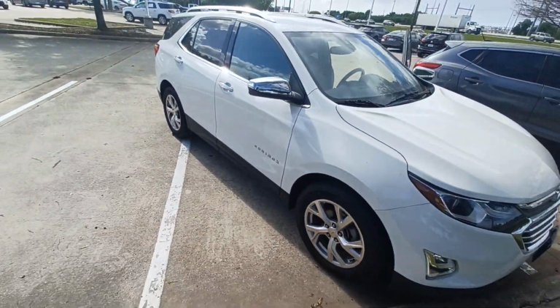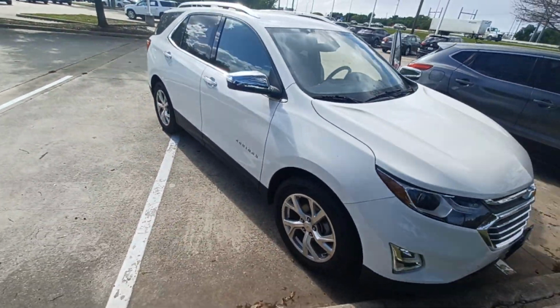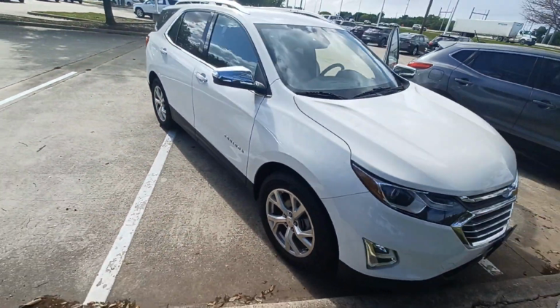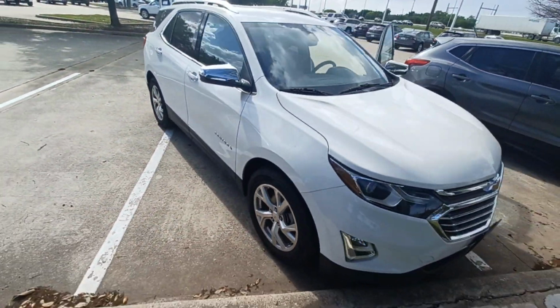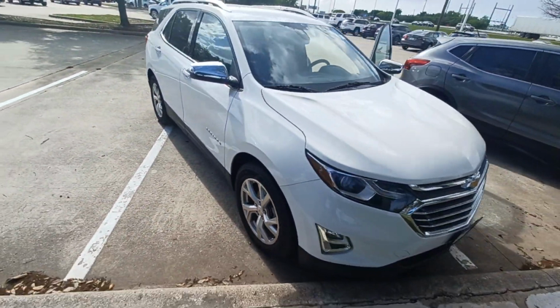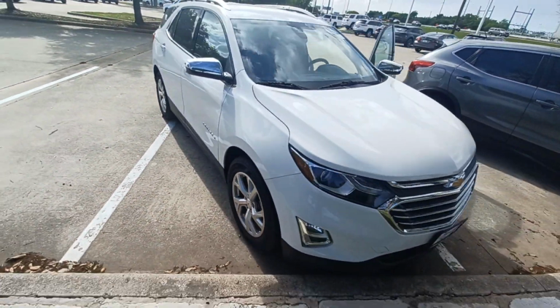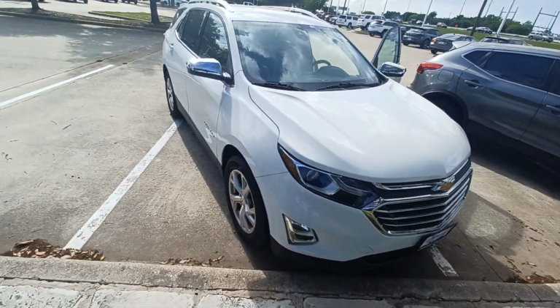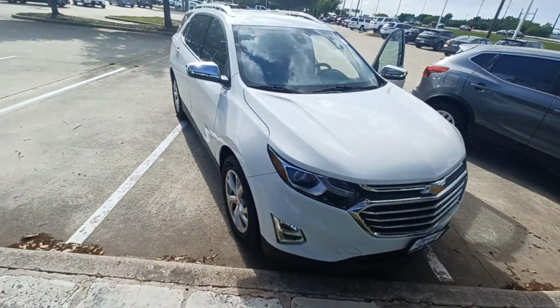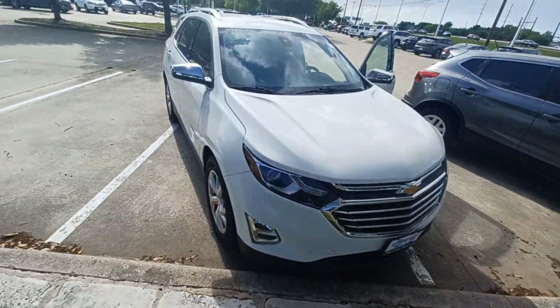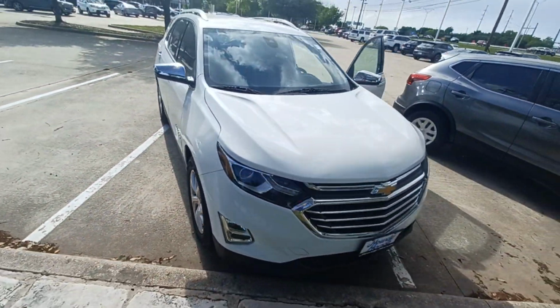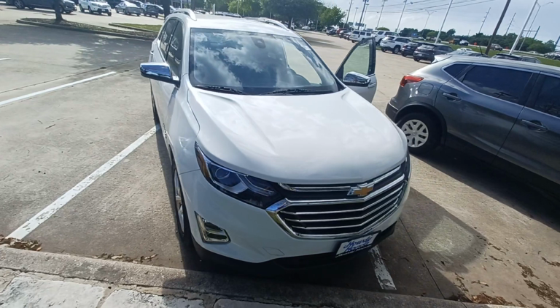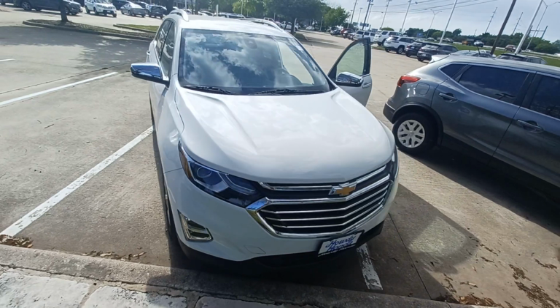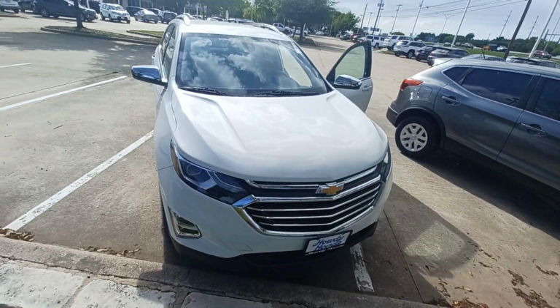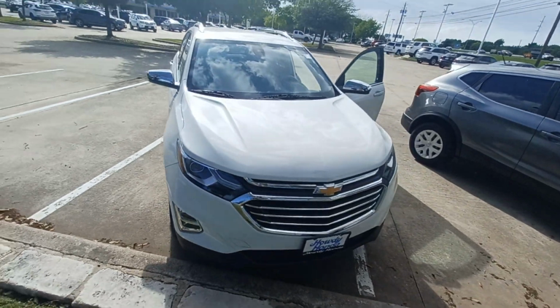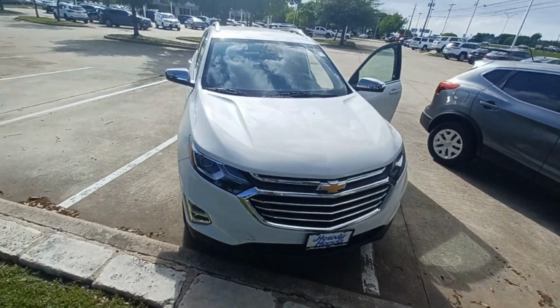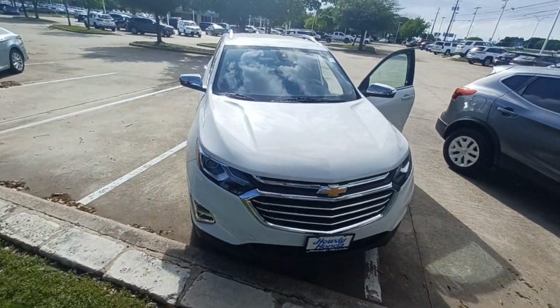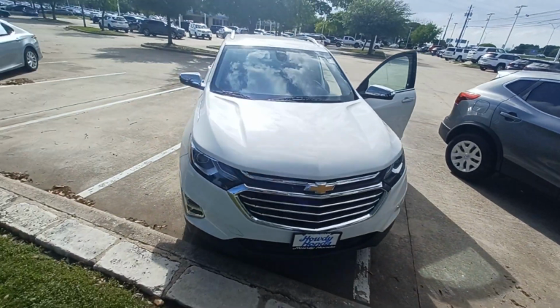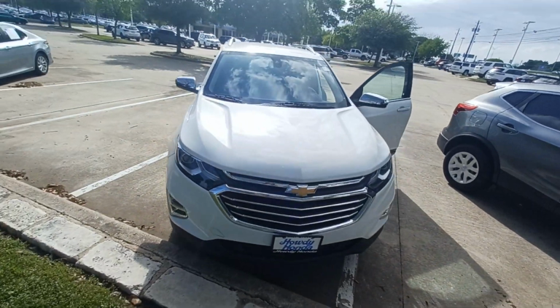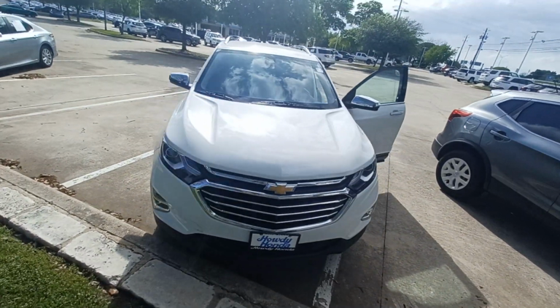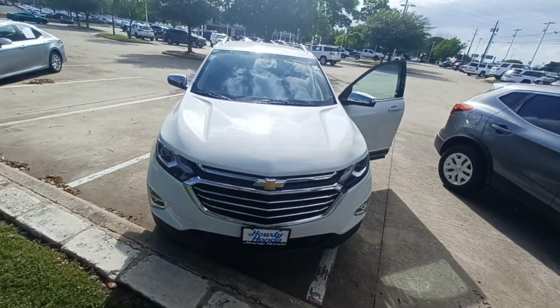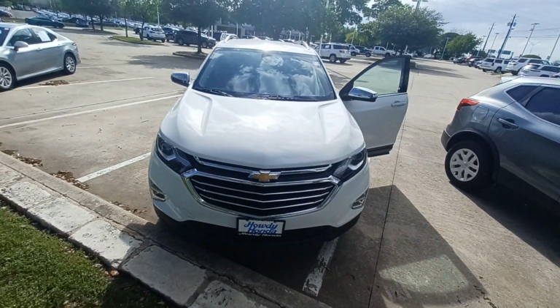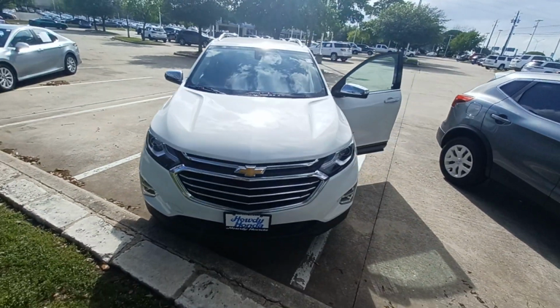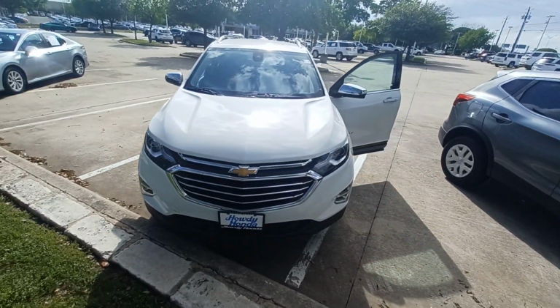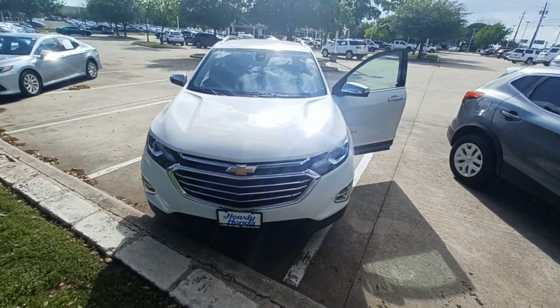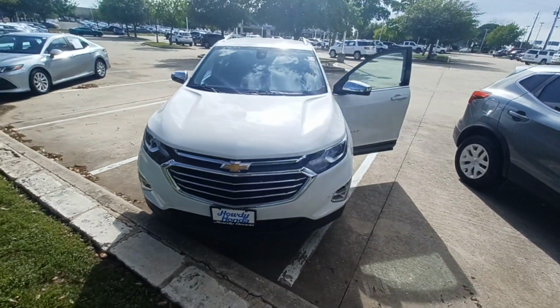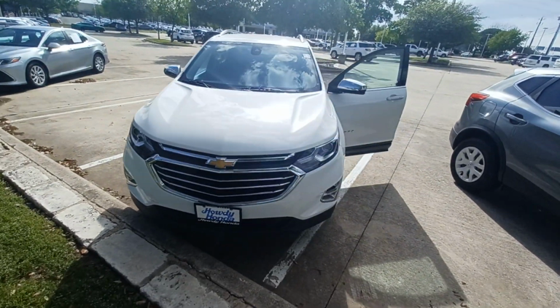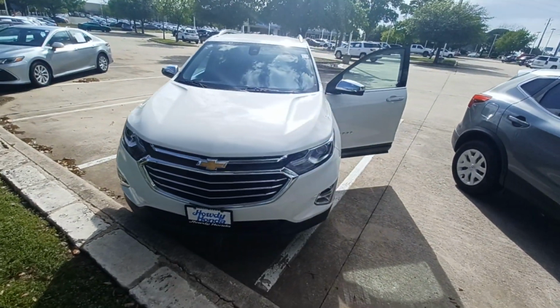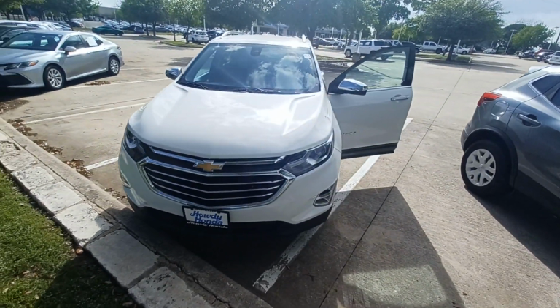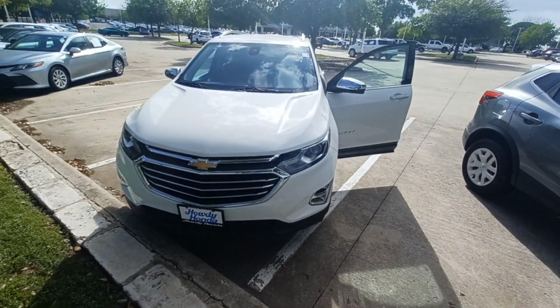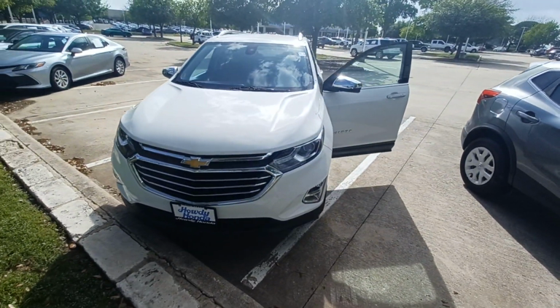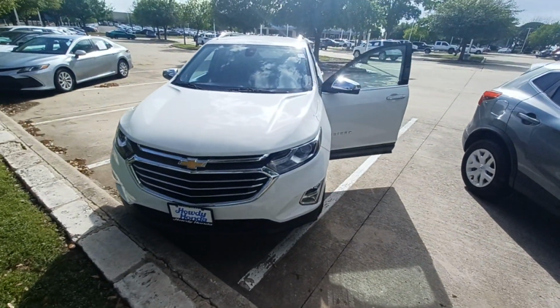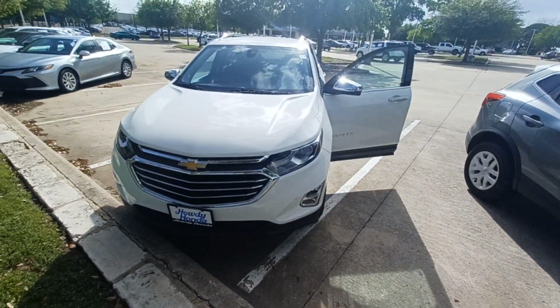And that's my 2018 Chevy Equinox, and I'm Jason down here at Howdy Honda.